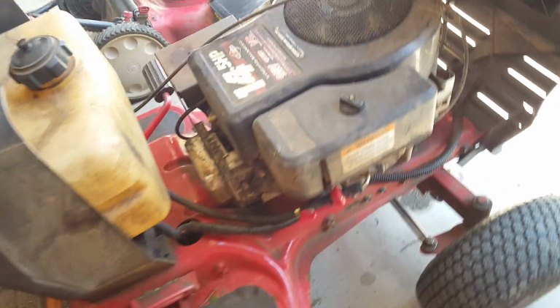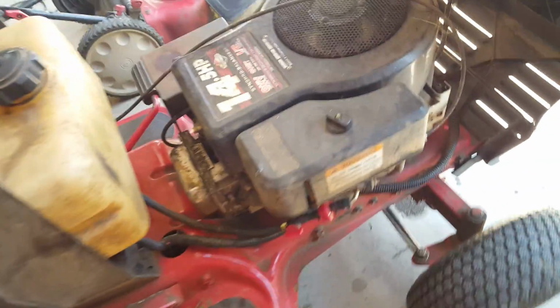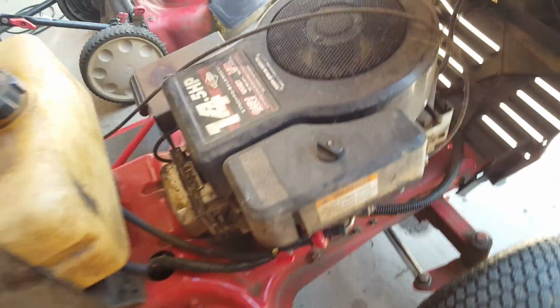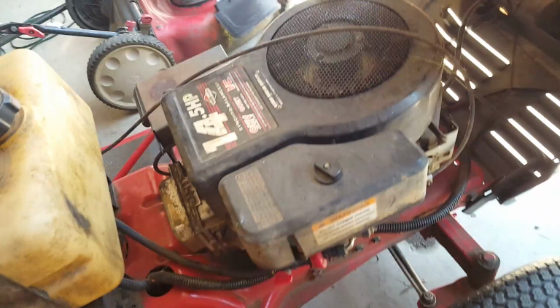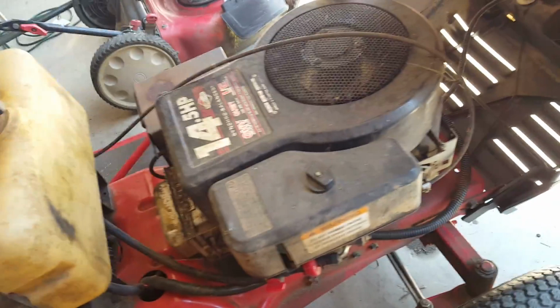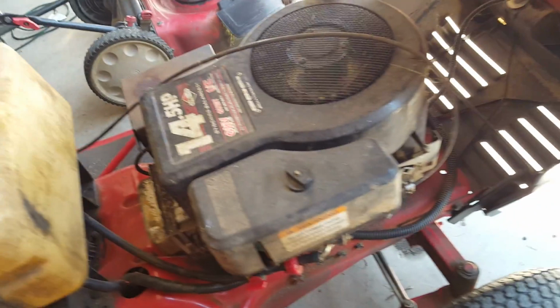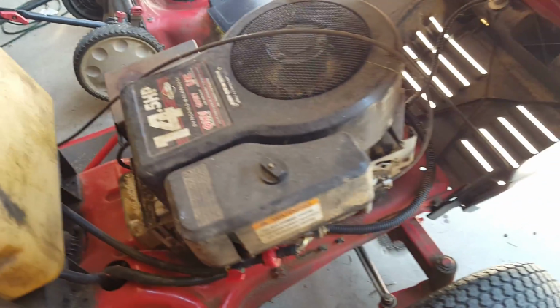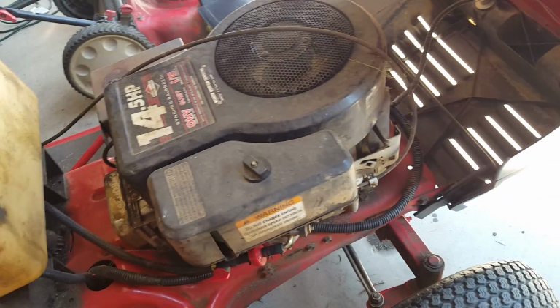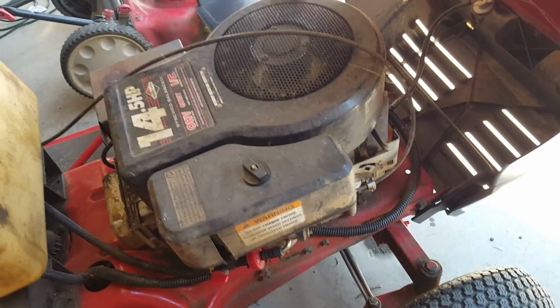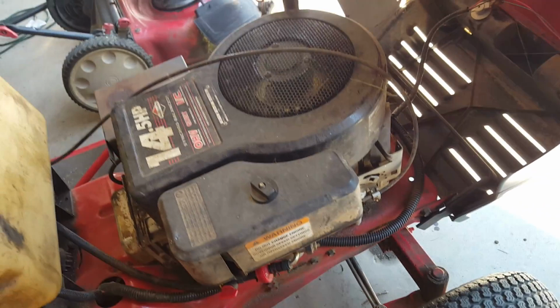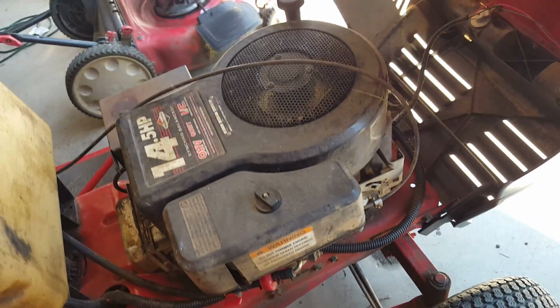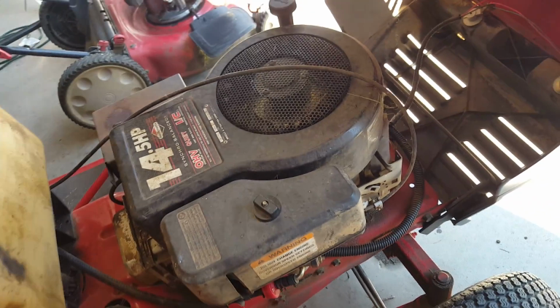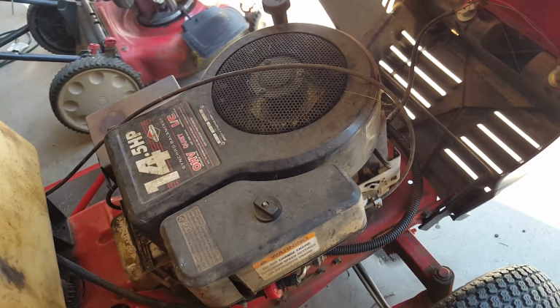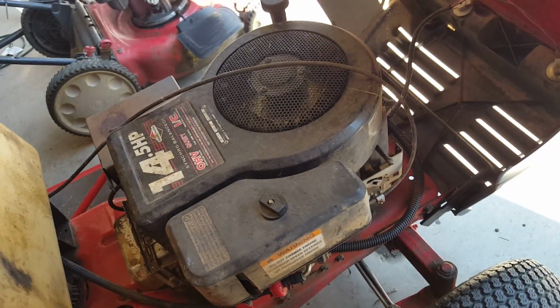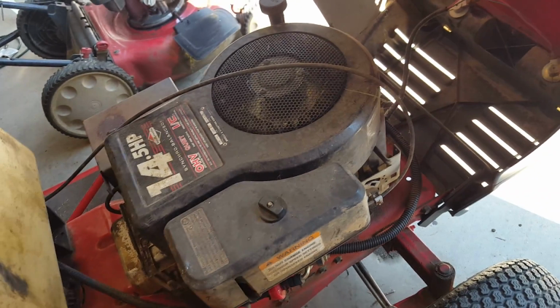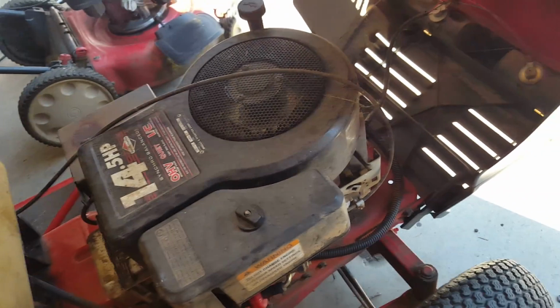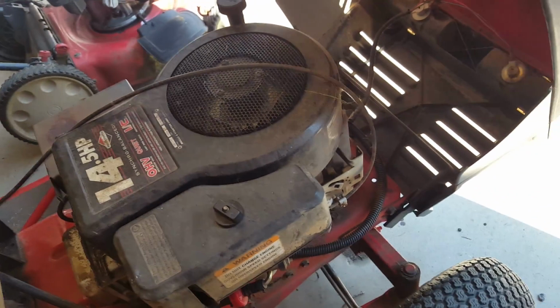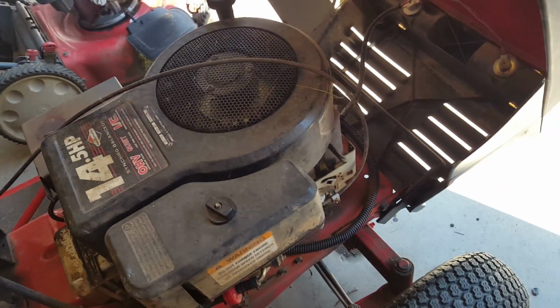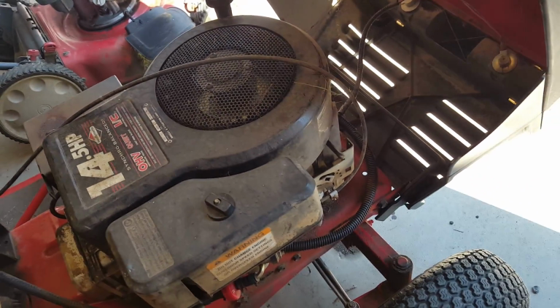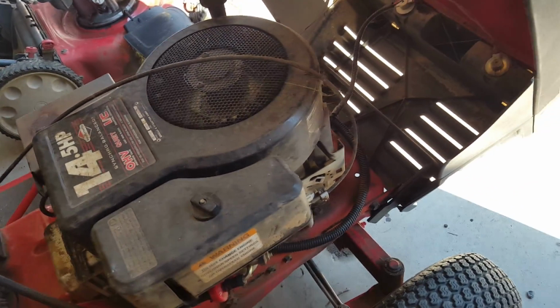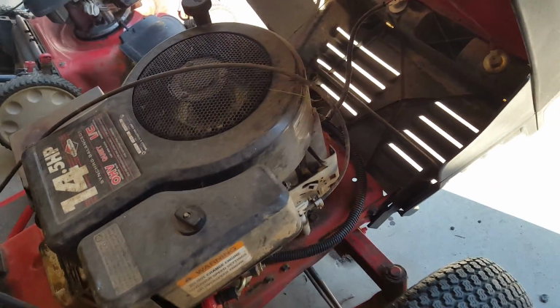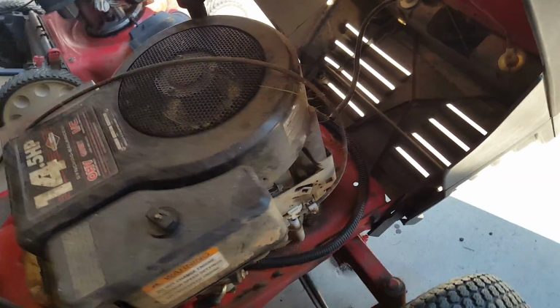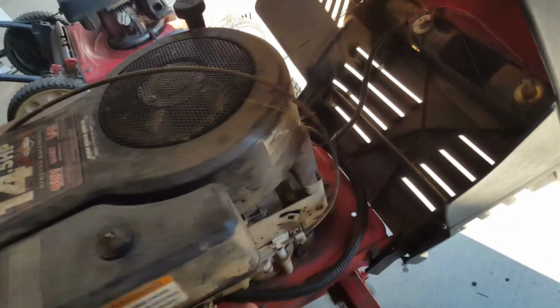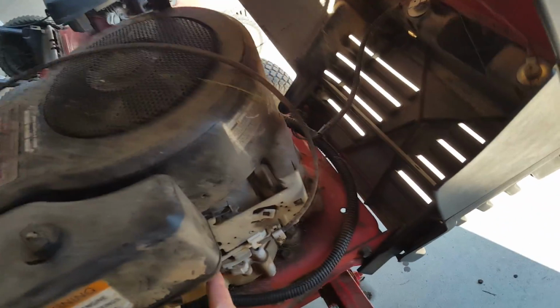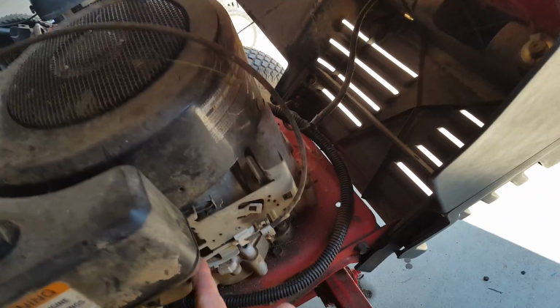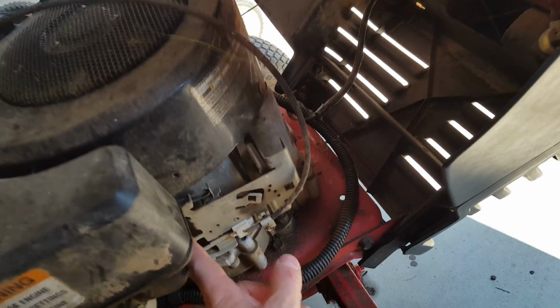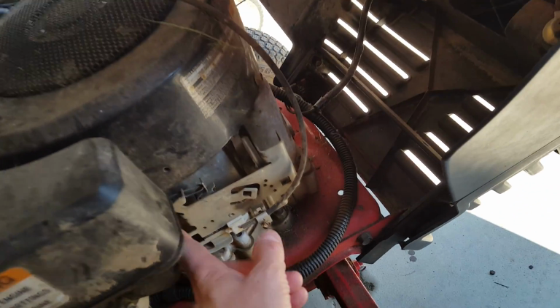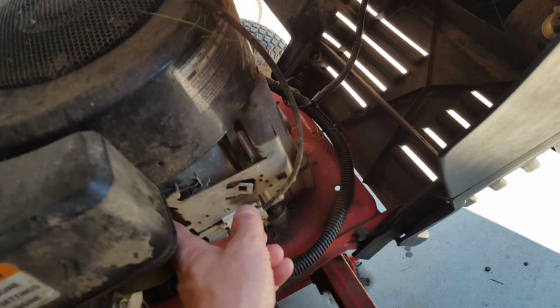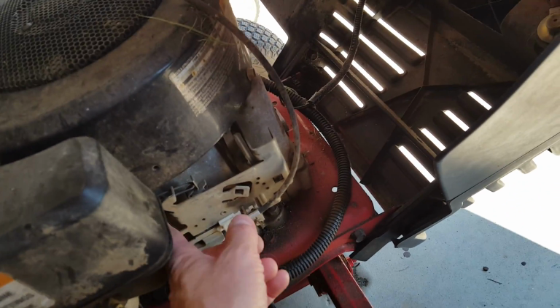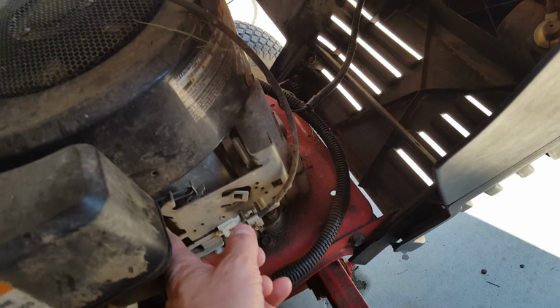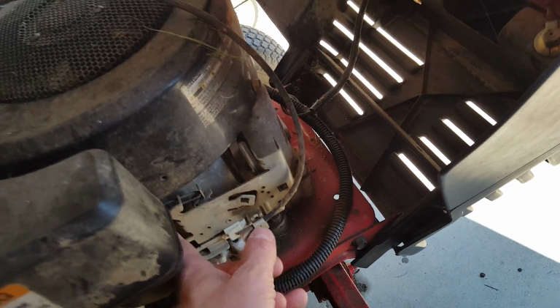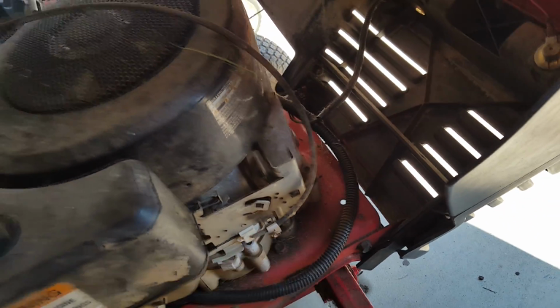When you crank the engine it'll idle and choke, and then you have to manually push this back.